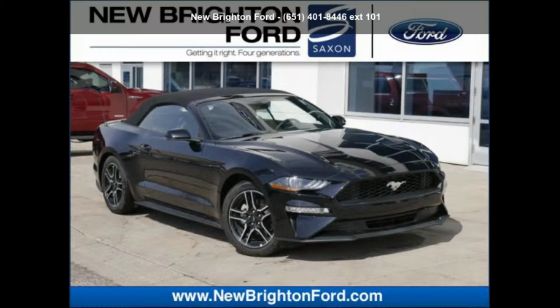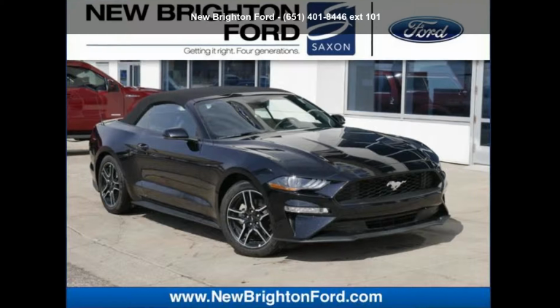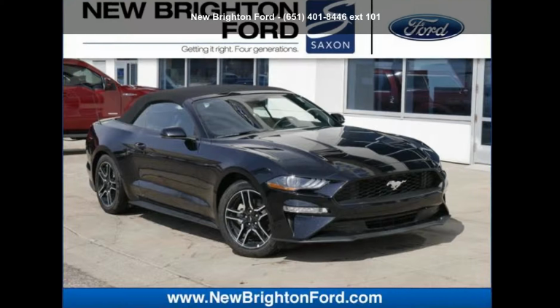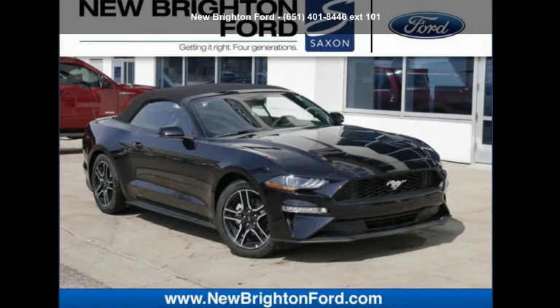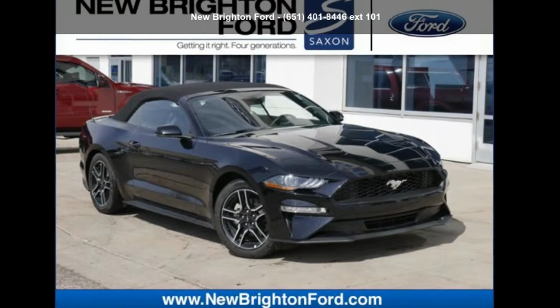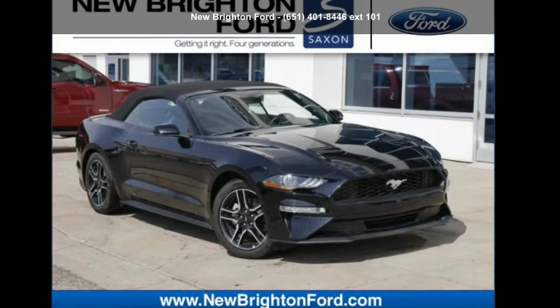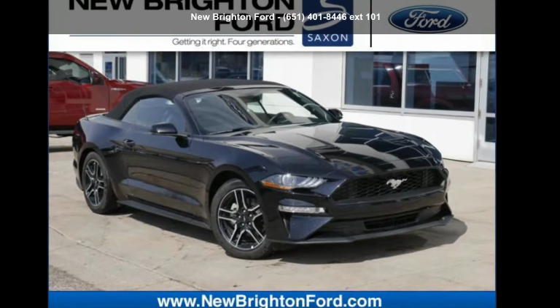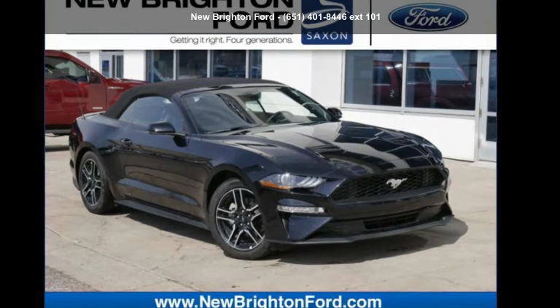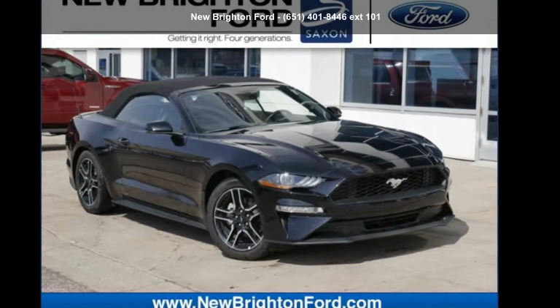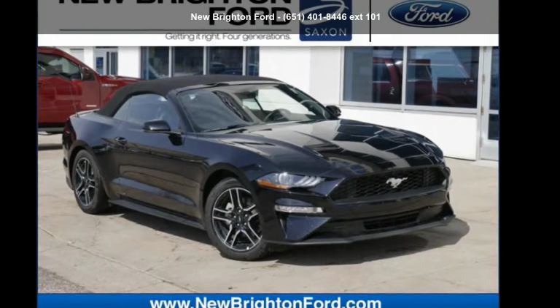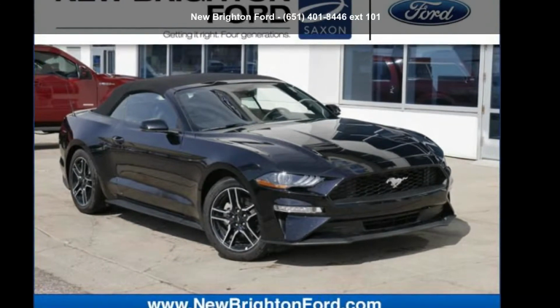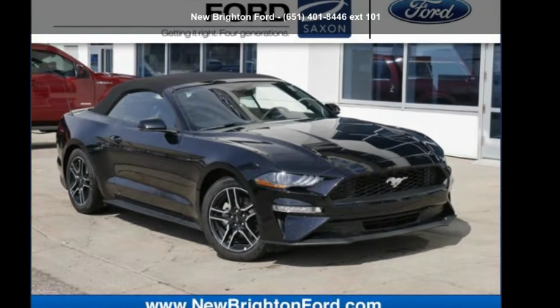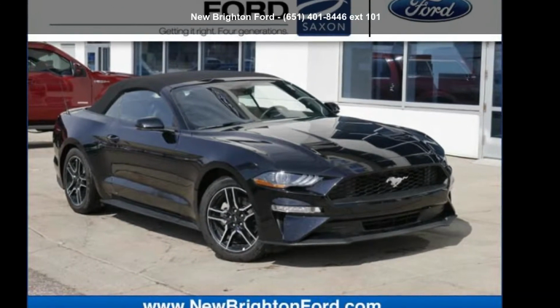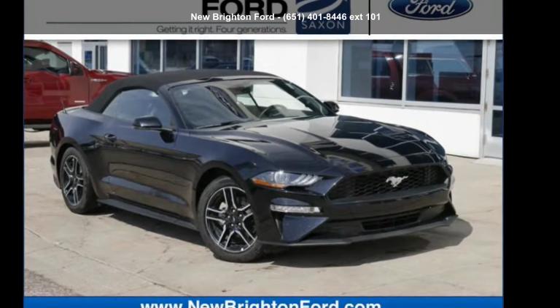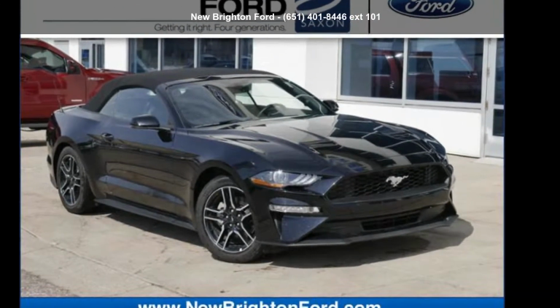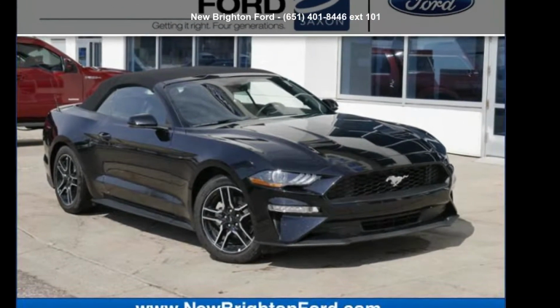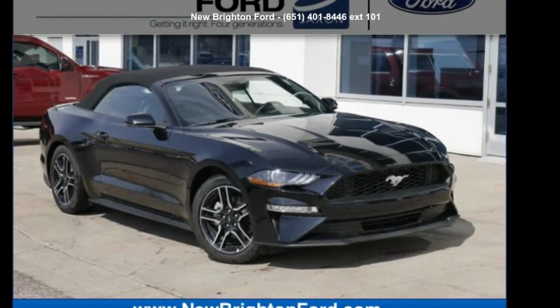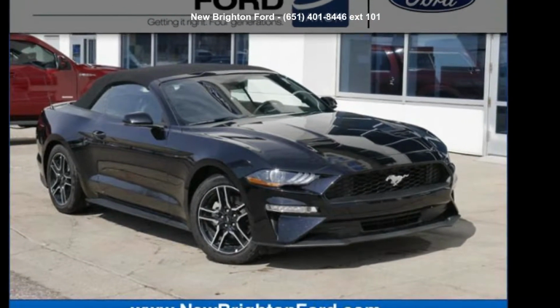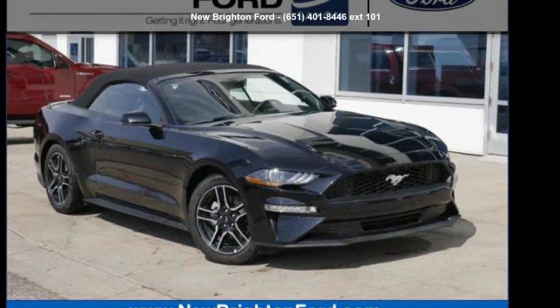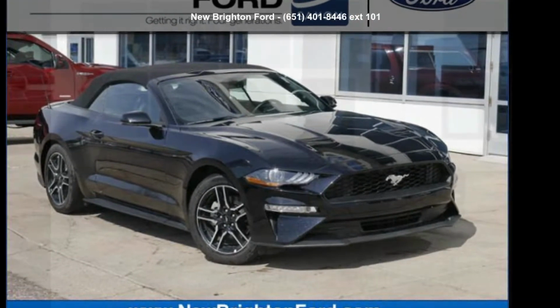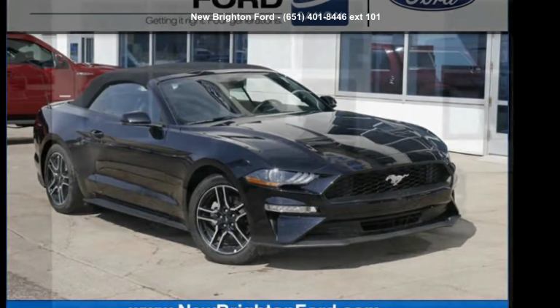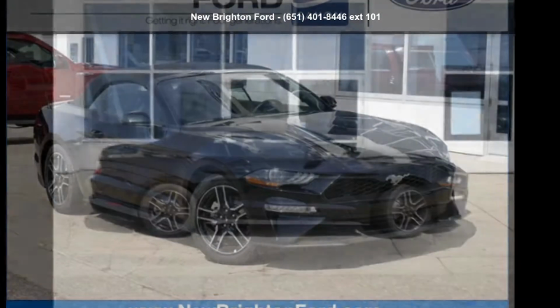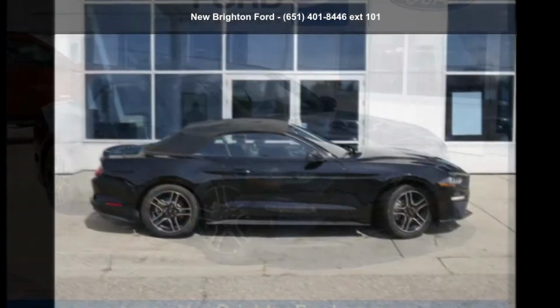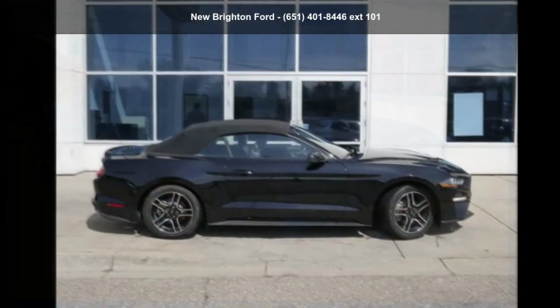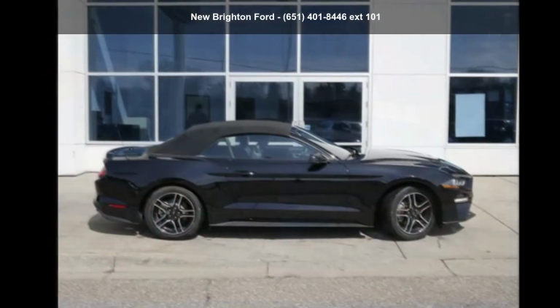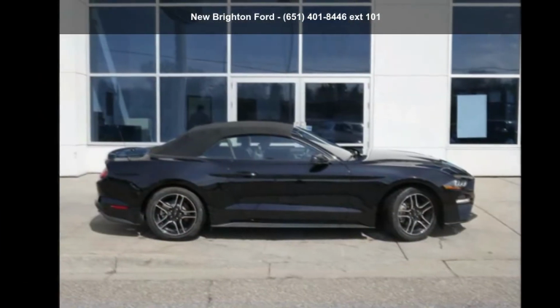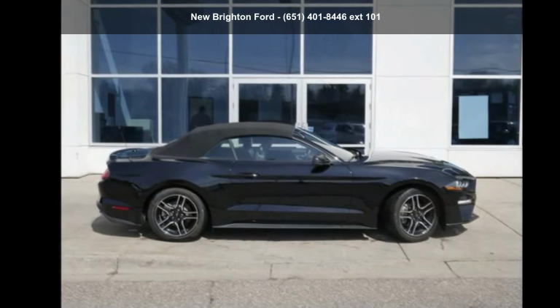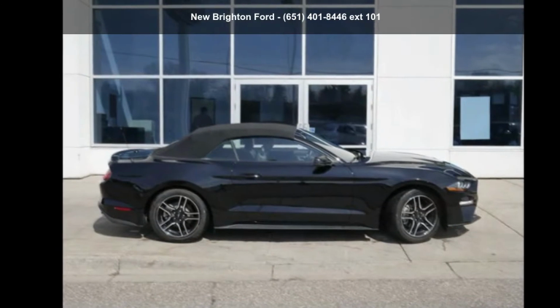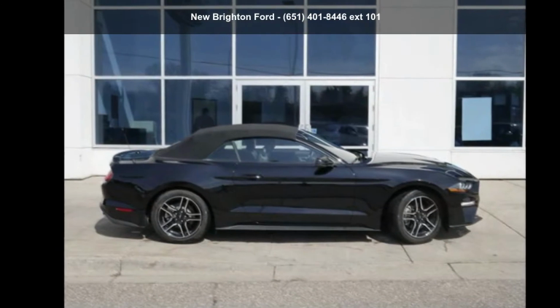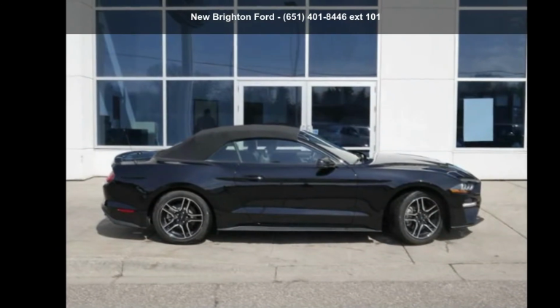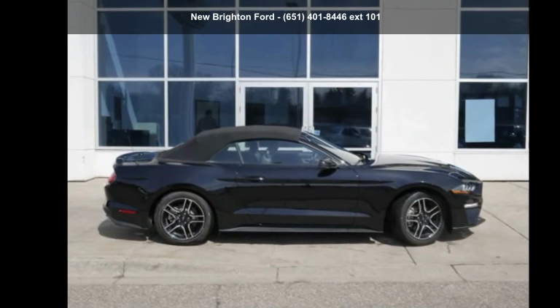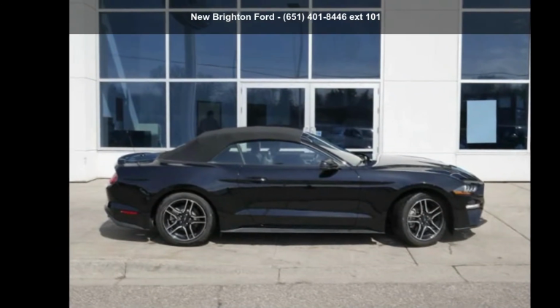Arrive in style with this Ford 2018 Mustang EcoBoost. This may be the set of wheels you've been looking for.